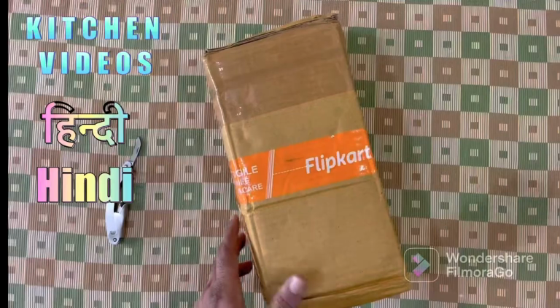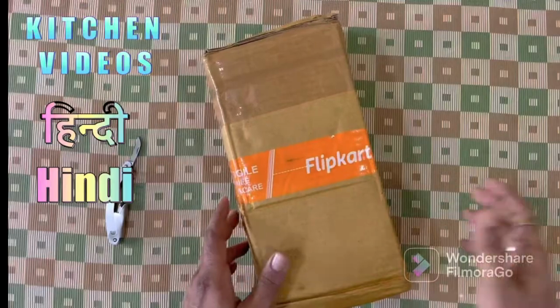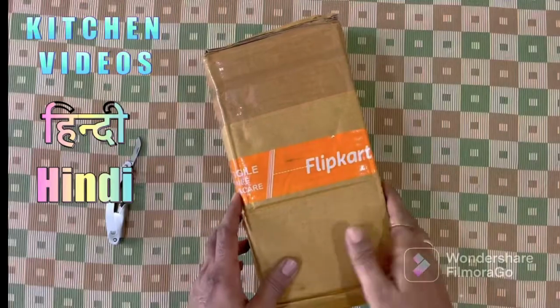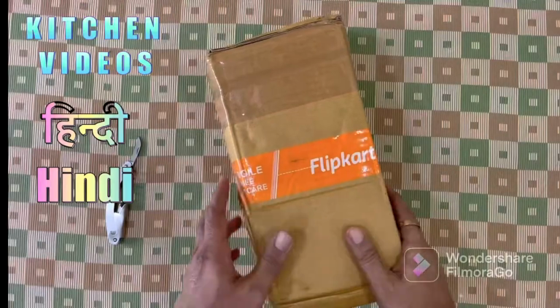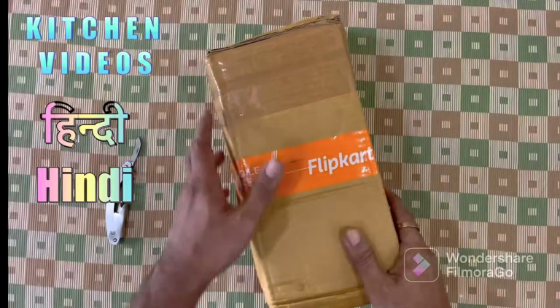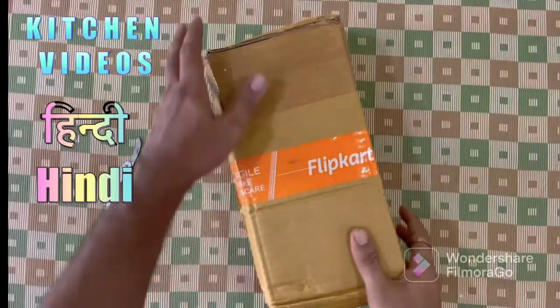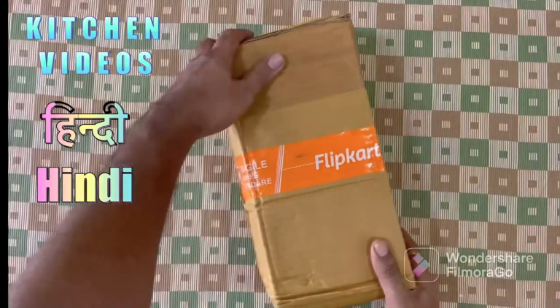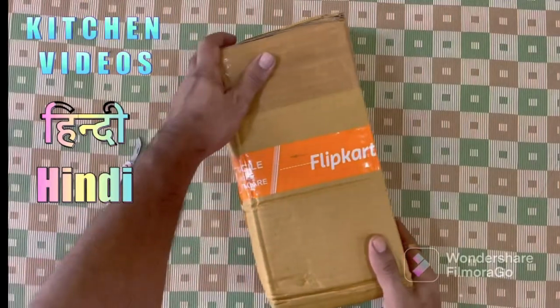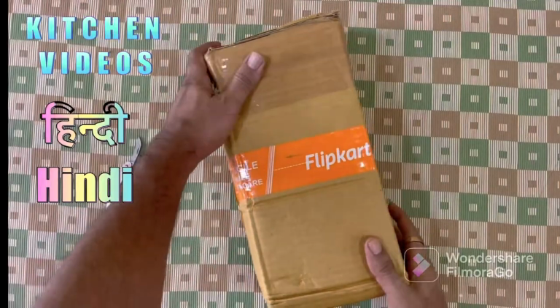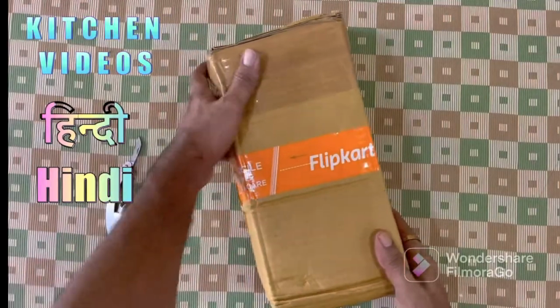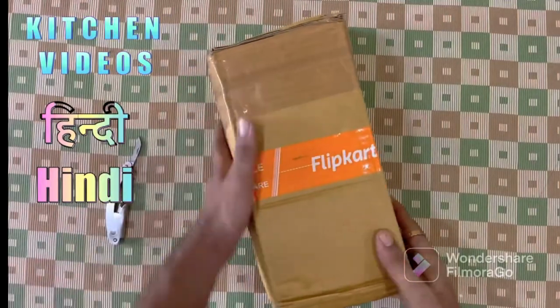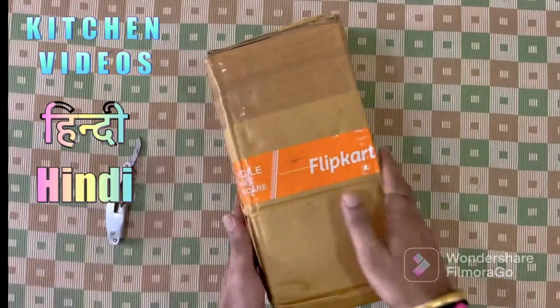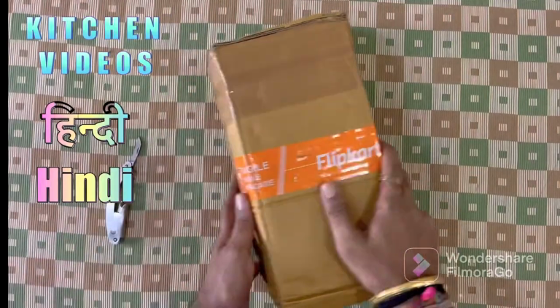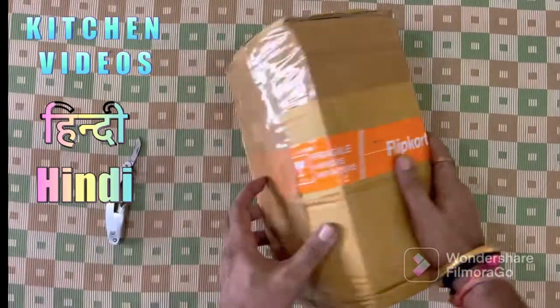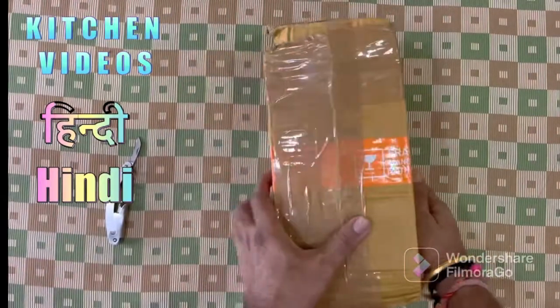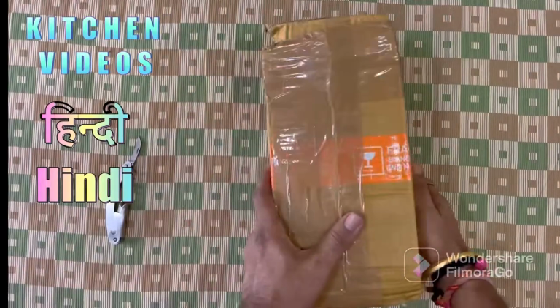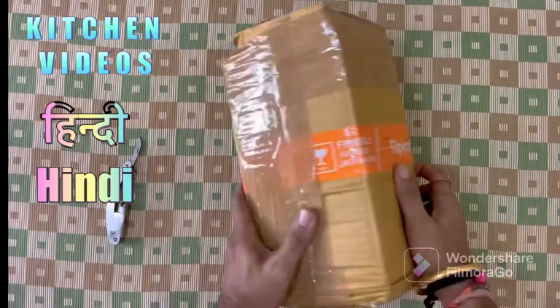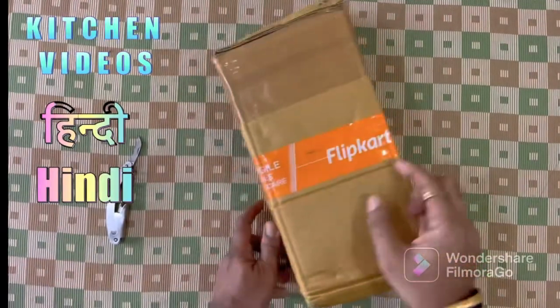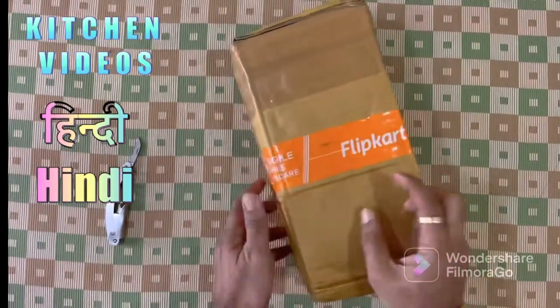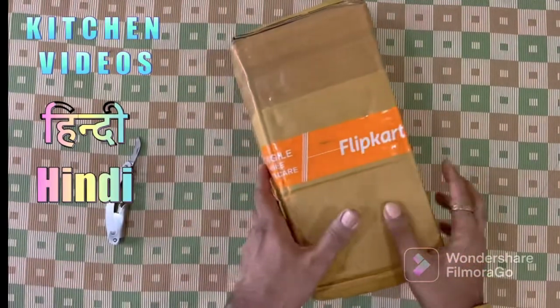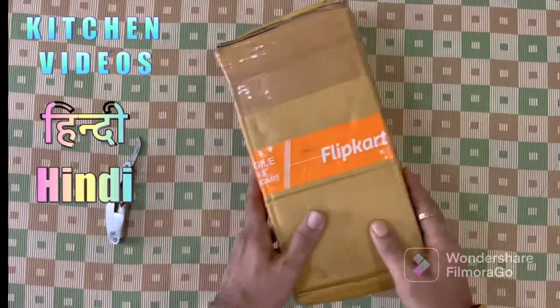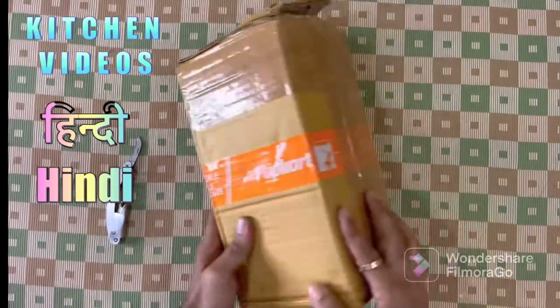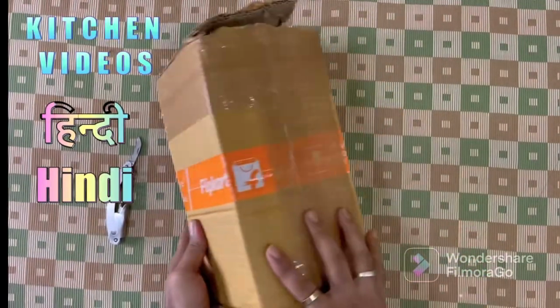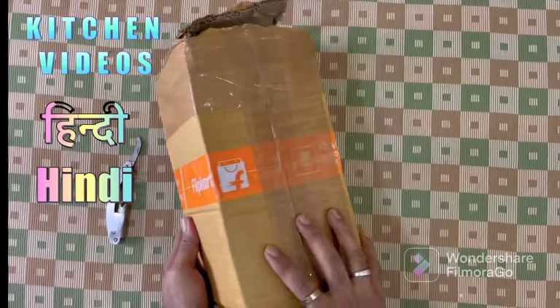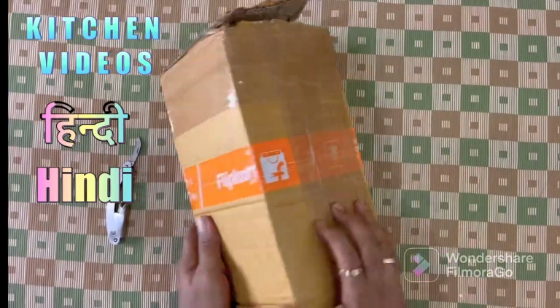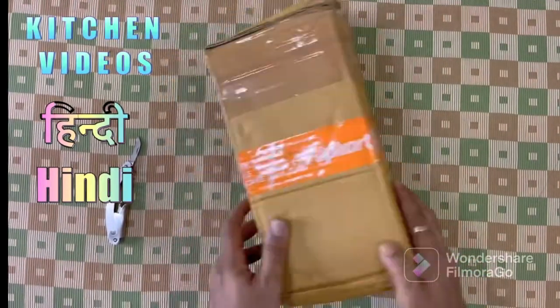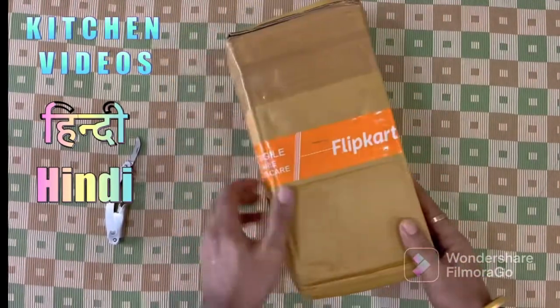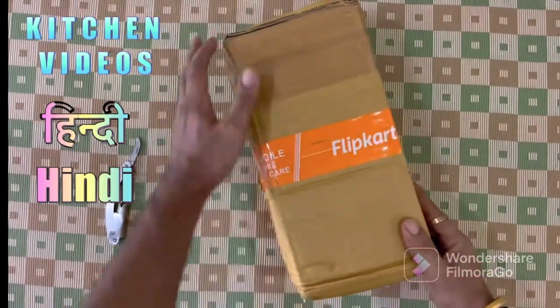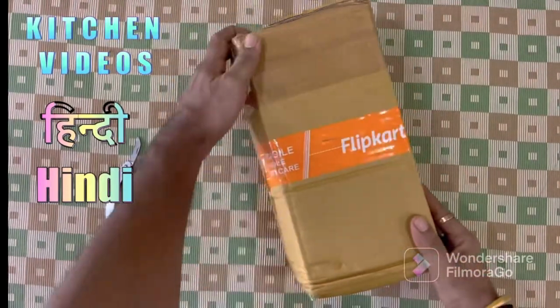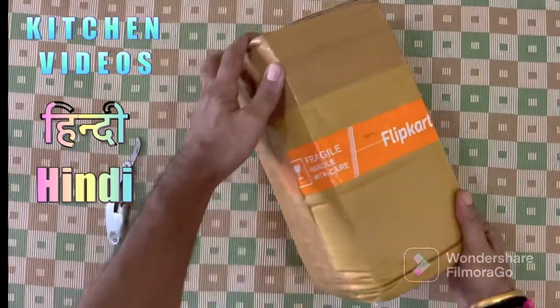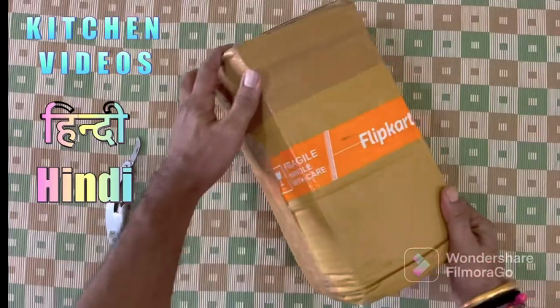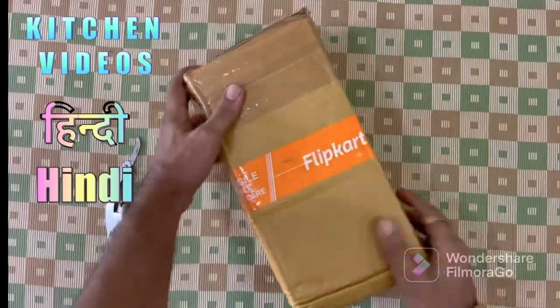Hello everyone, today's video is kitchen related. So let's start with the video.